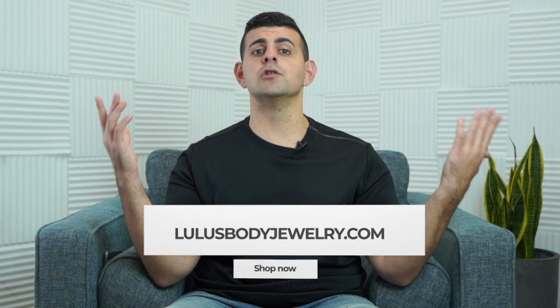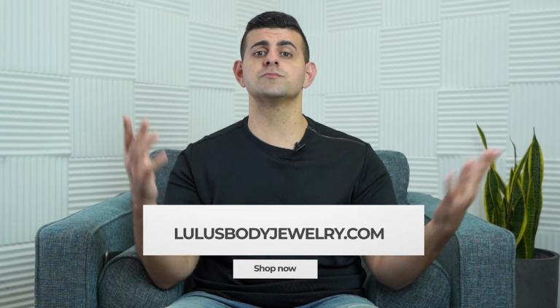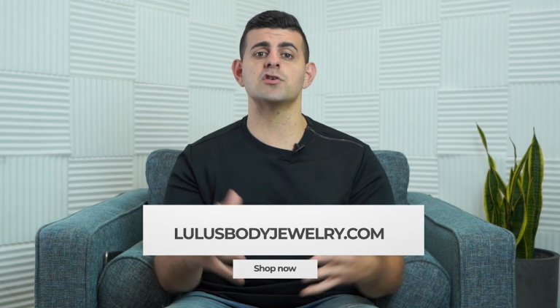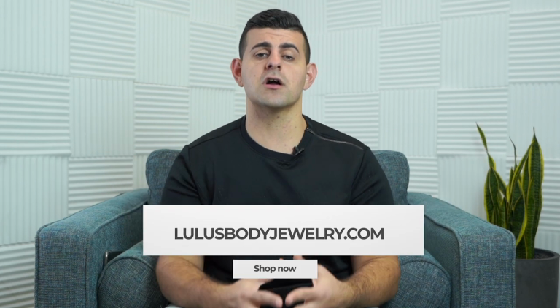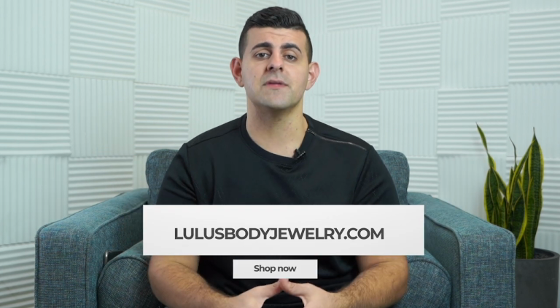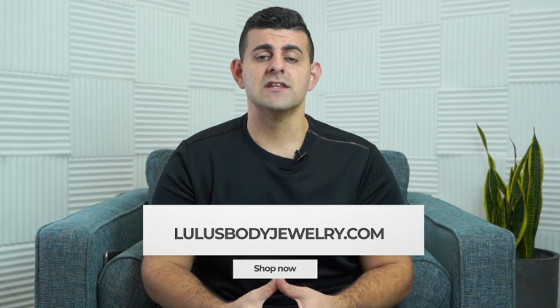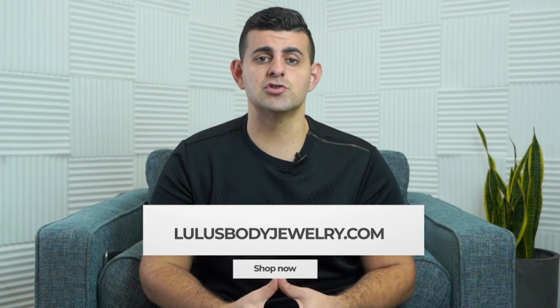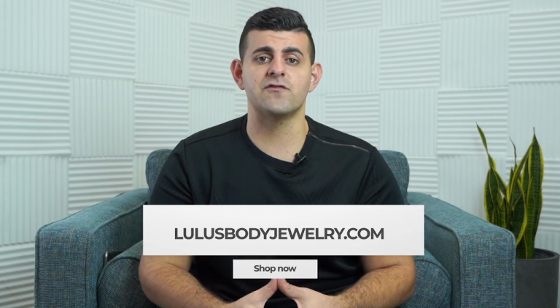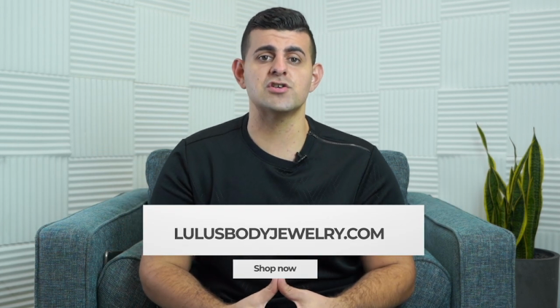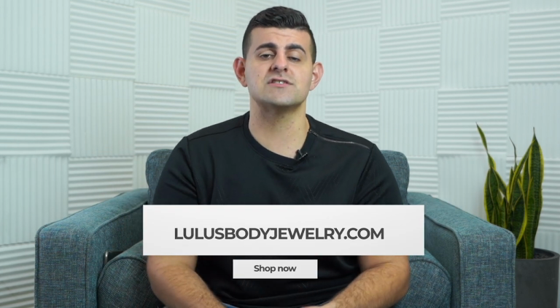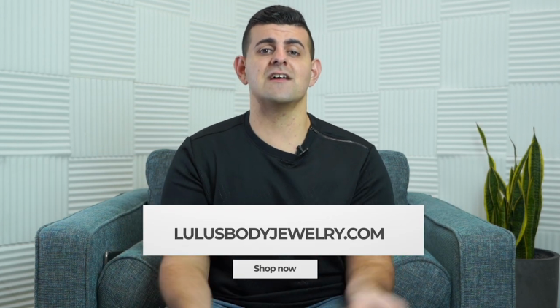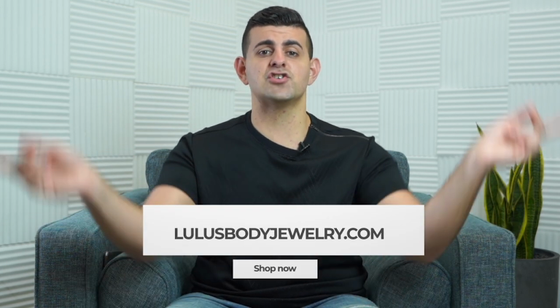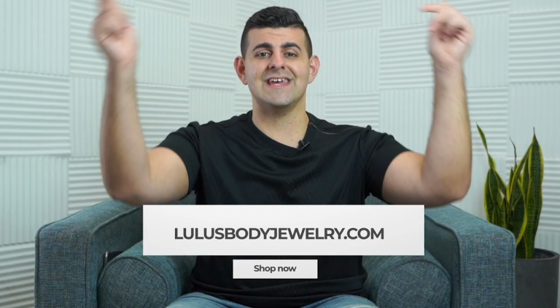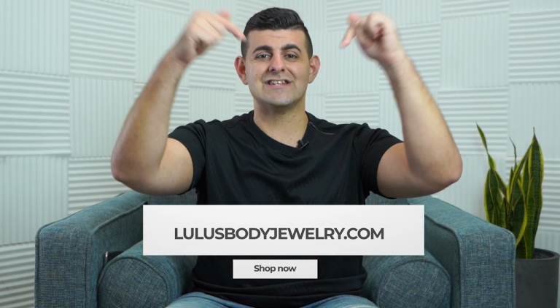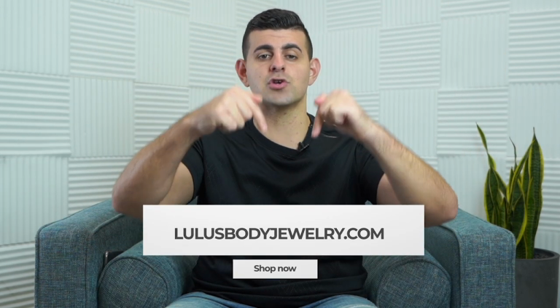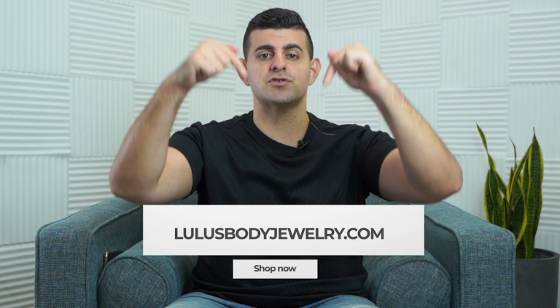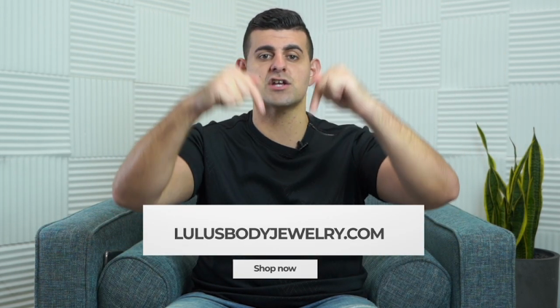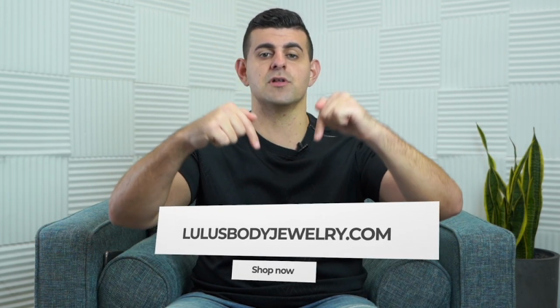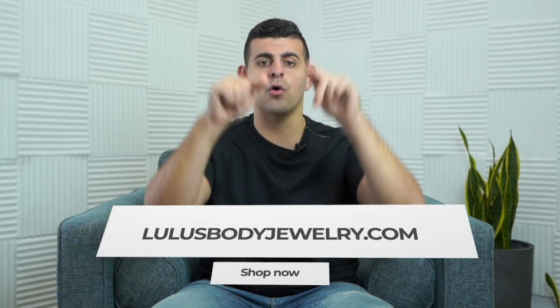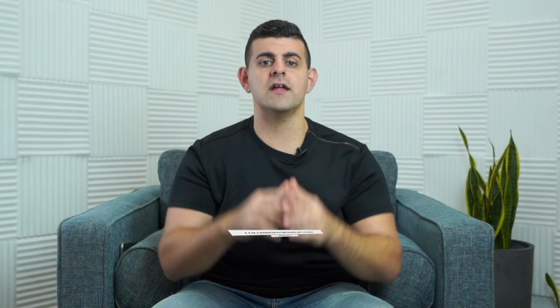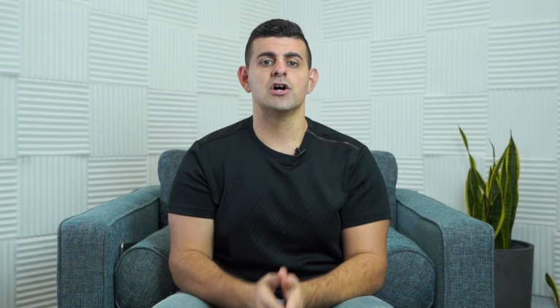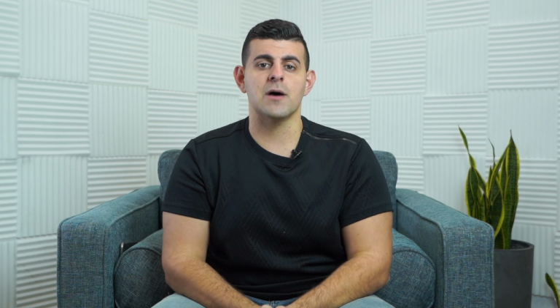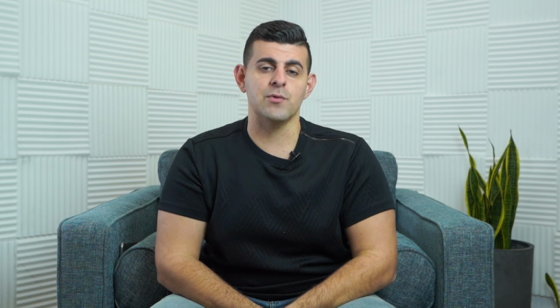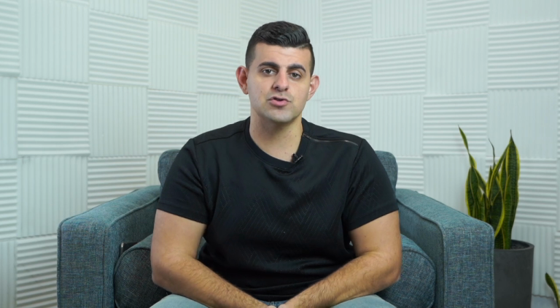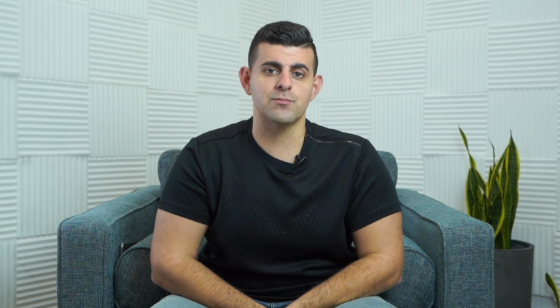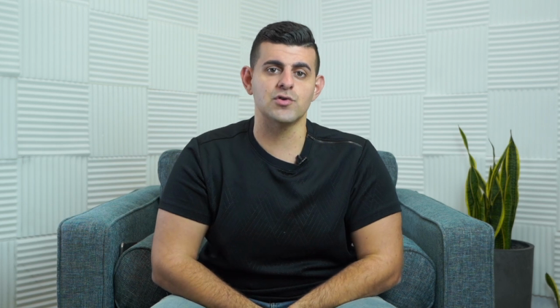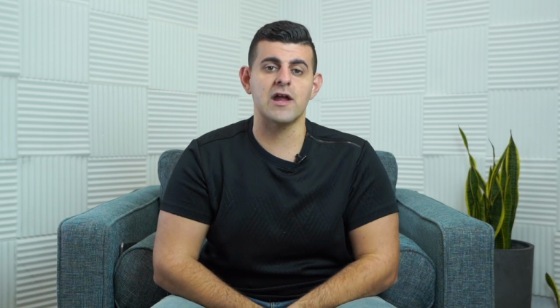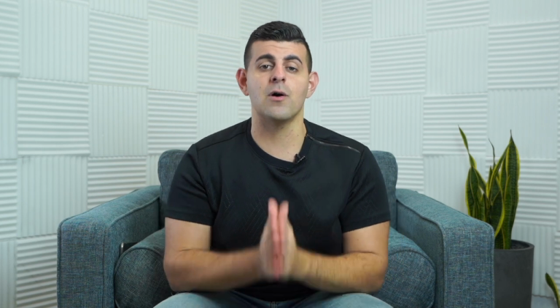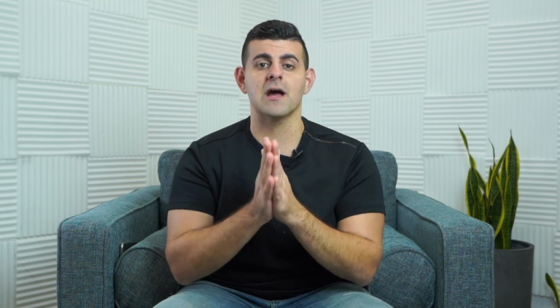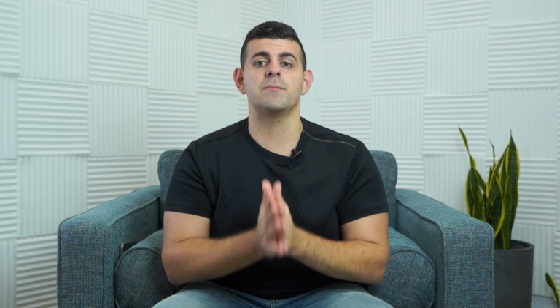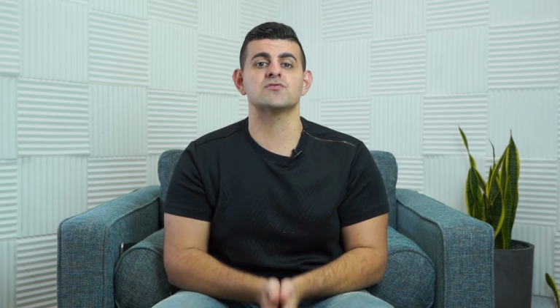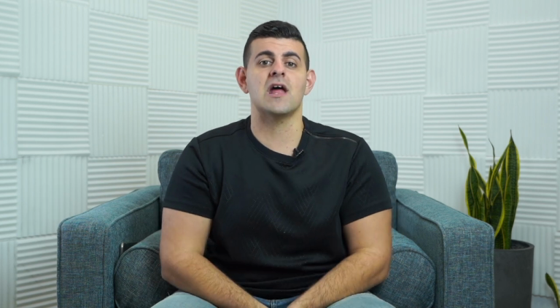All the jewelry shown in today's video is available right now on LouisBodyUns.com. The jewelry information is featured in the description section below. Go ahead and shop it — we do ship worldwide. Go and pick up your pieces right now.